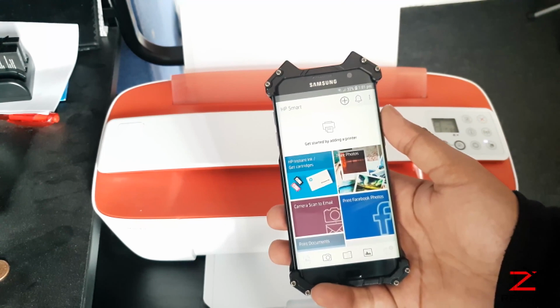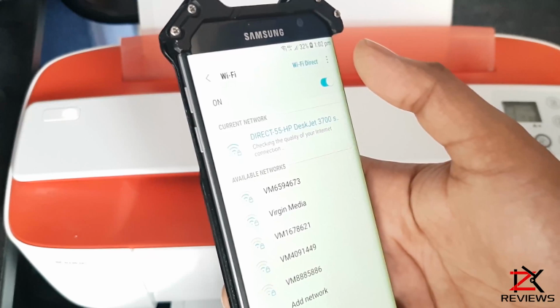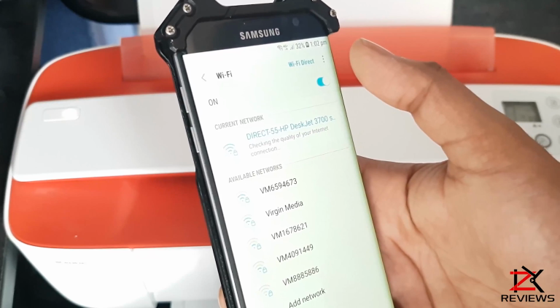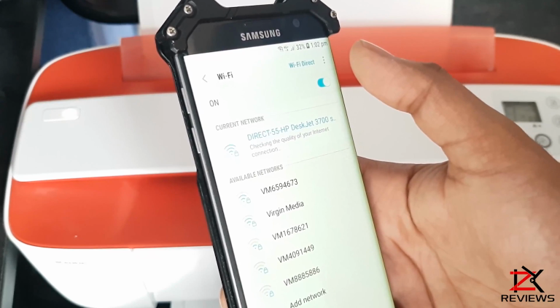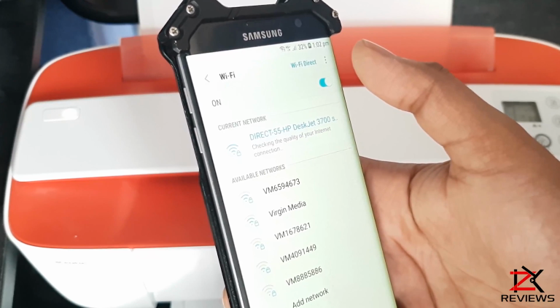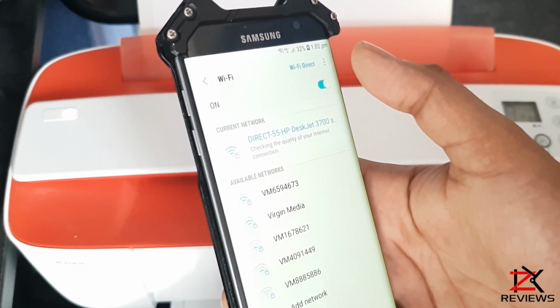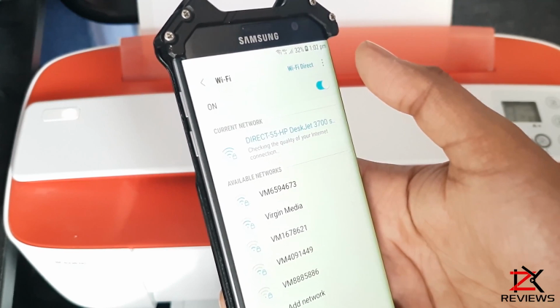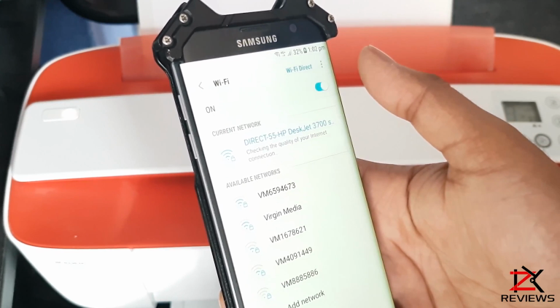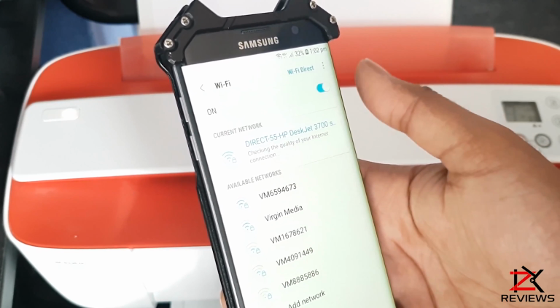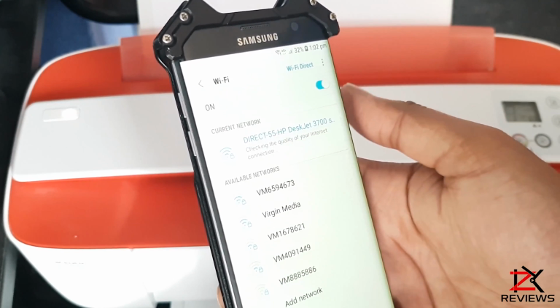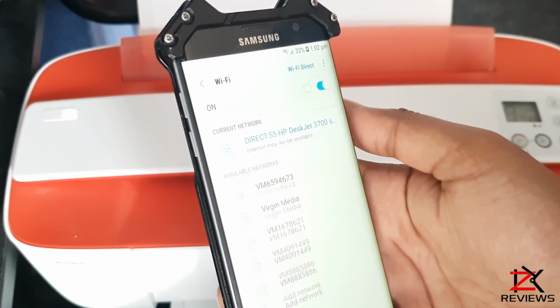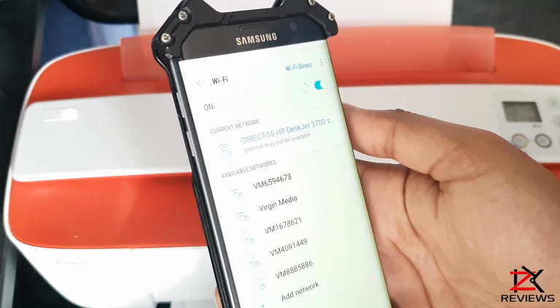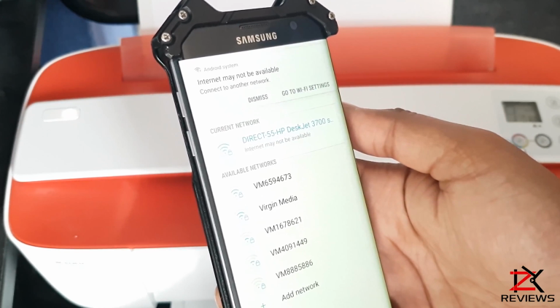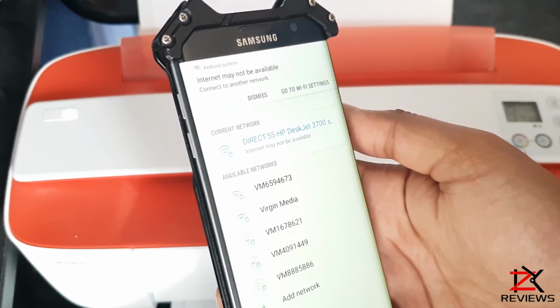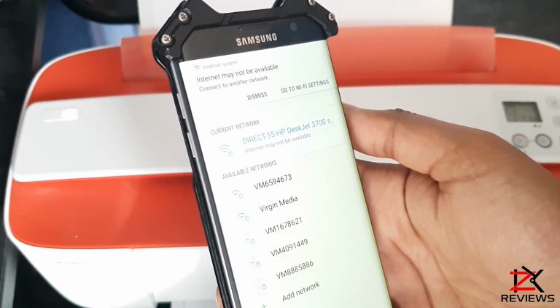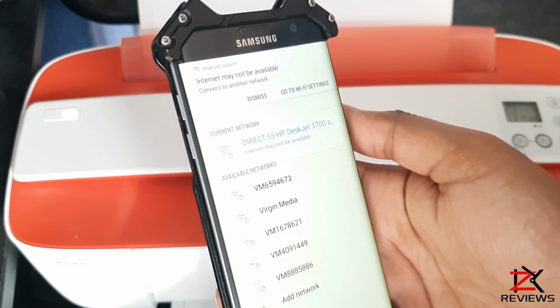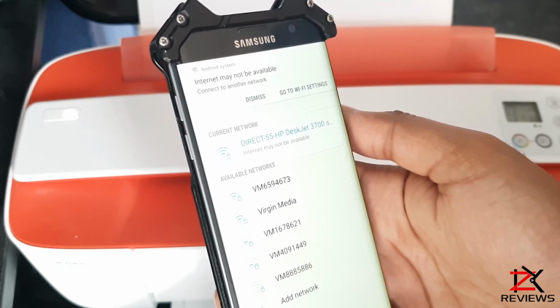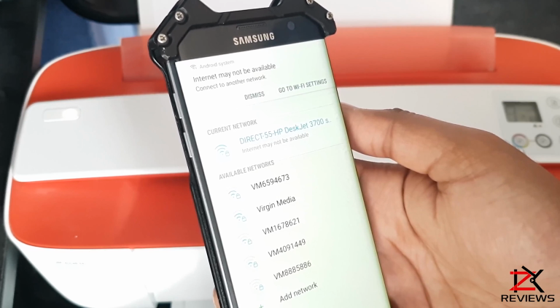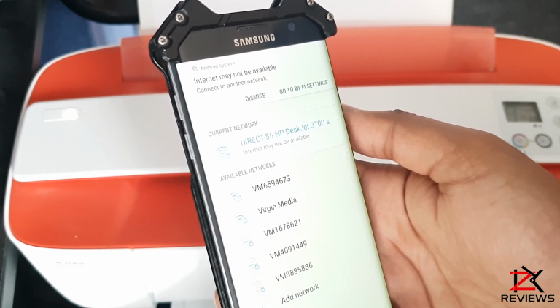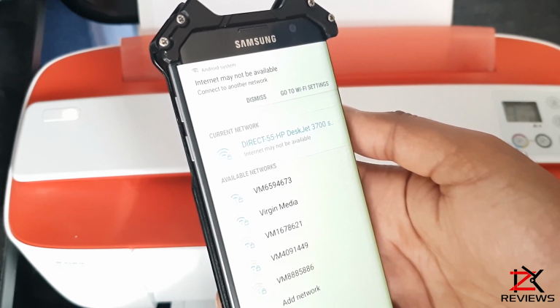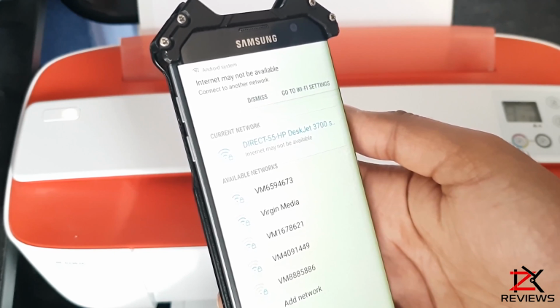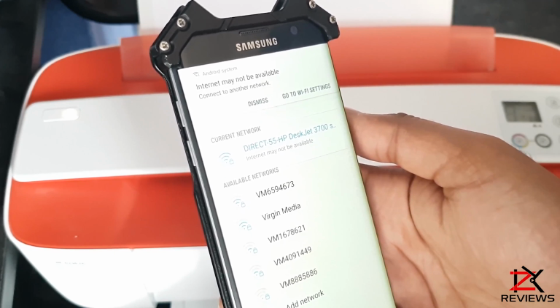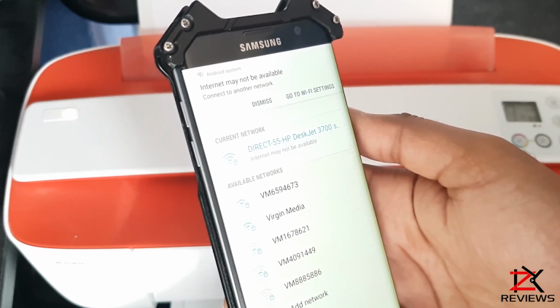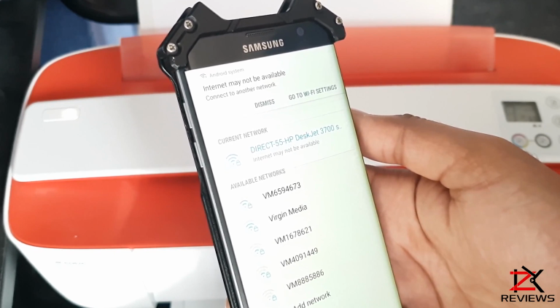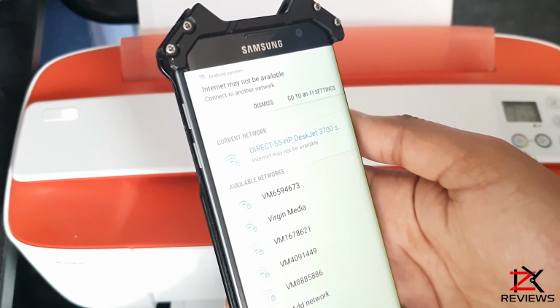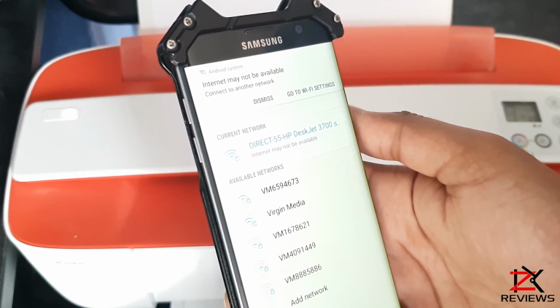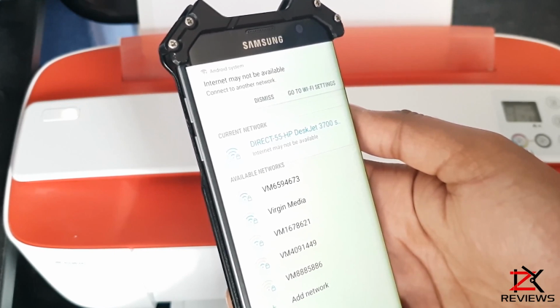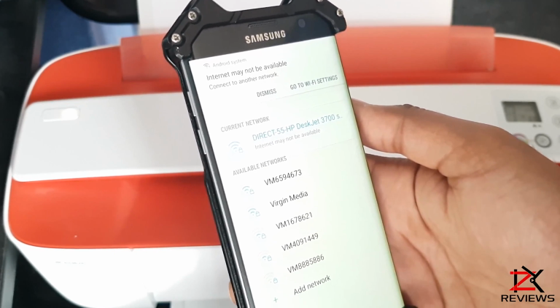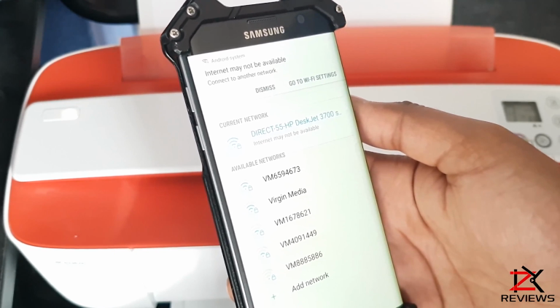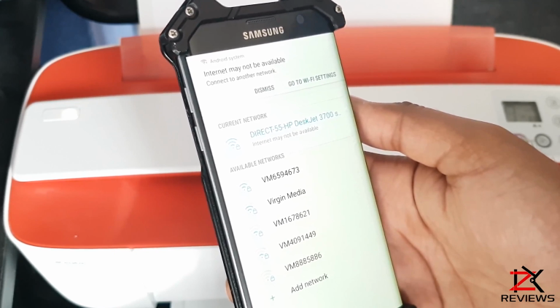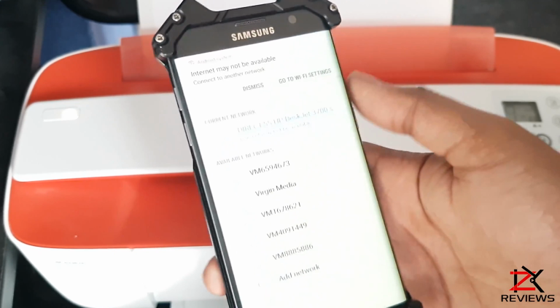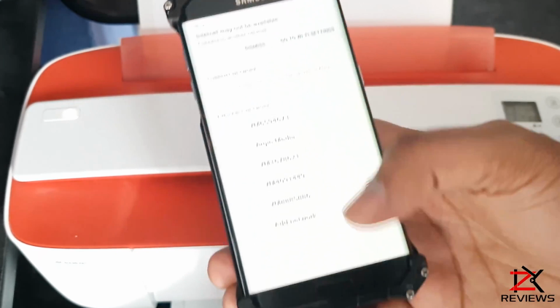So go to your Wi-Fi networks, look for Direct HP DeskJet, click on it, enter your Wi-Fi Direct password and you're connected.